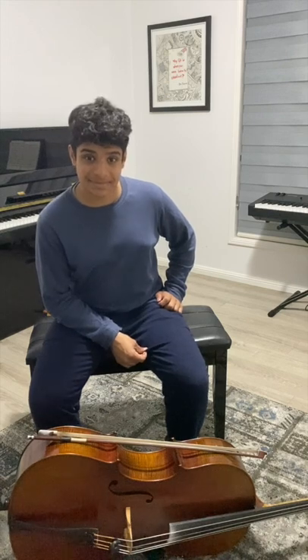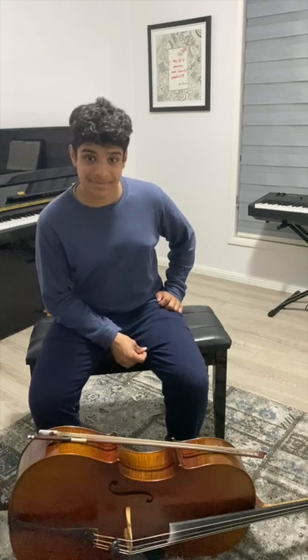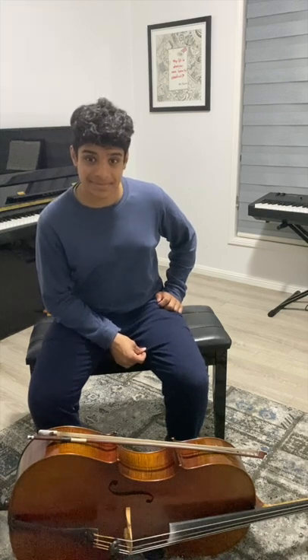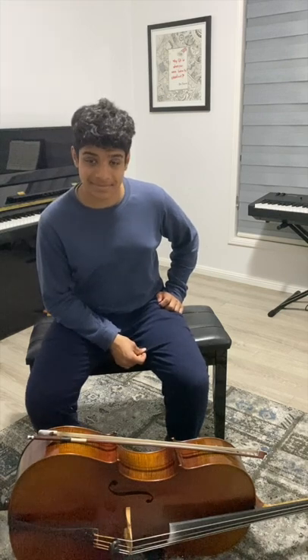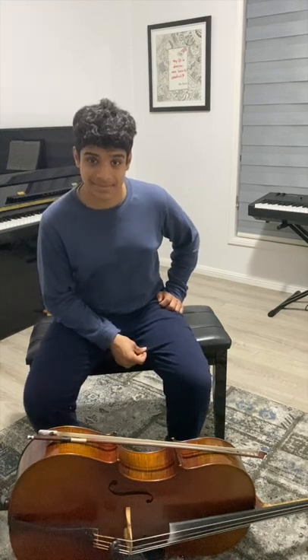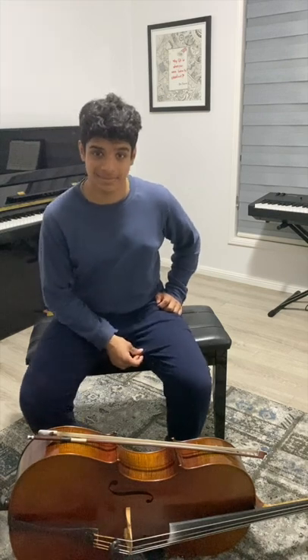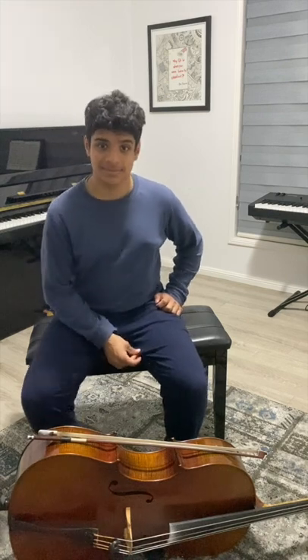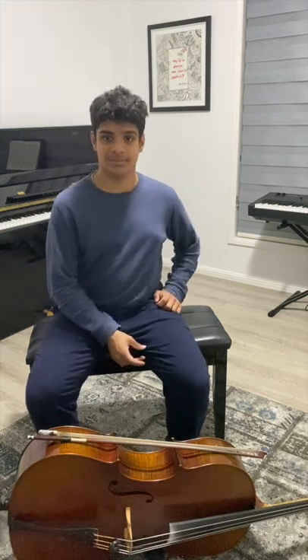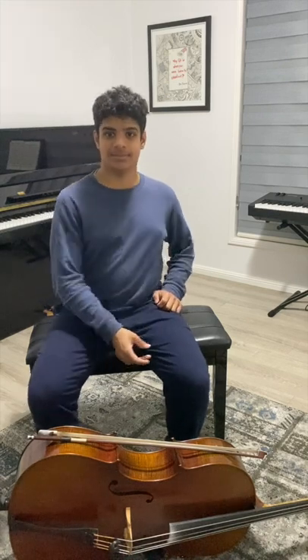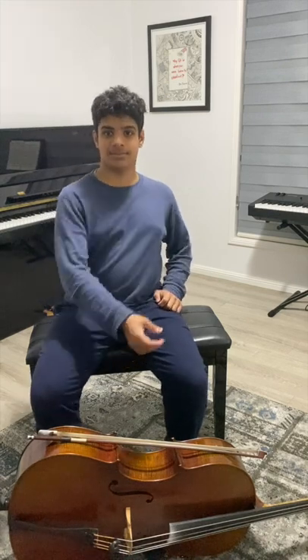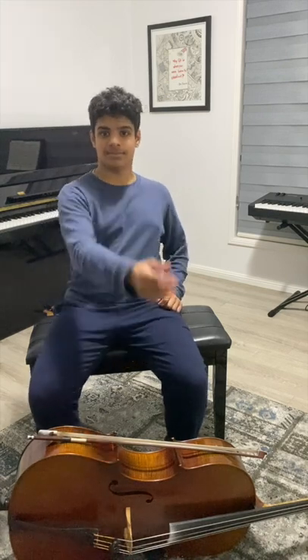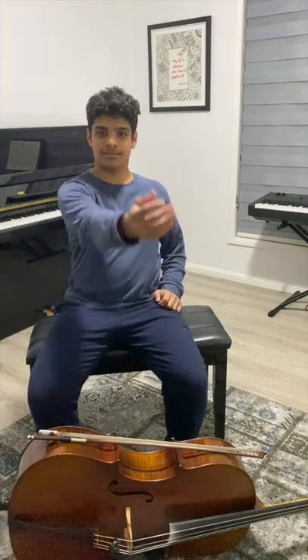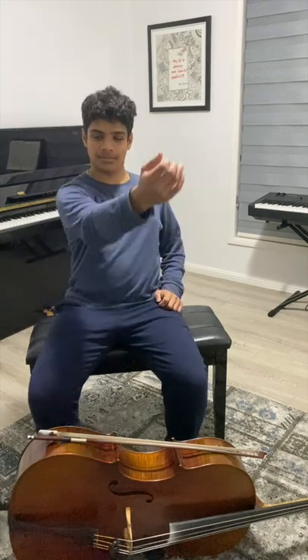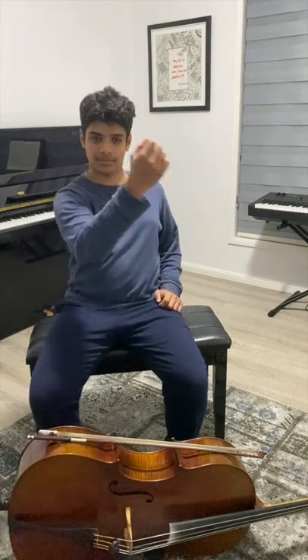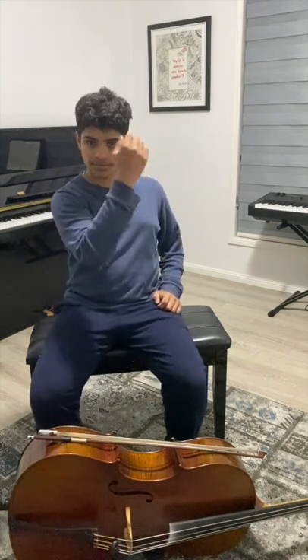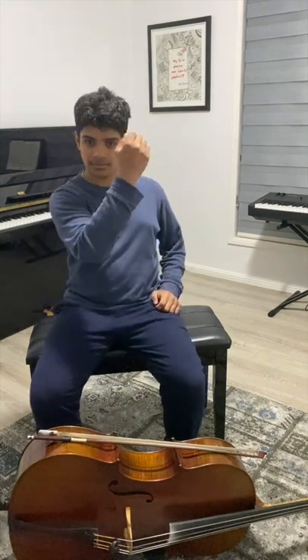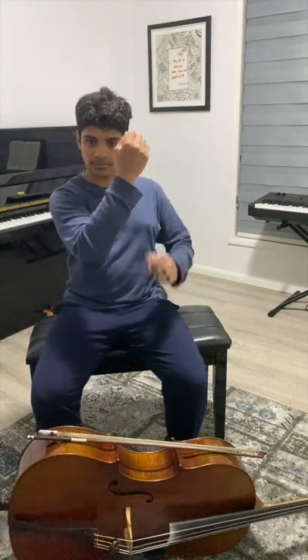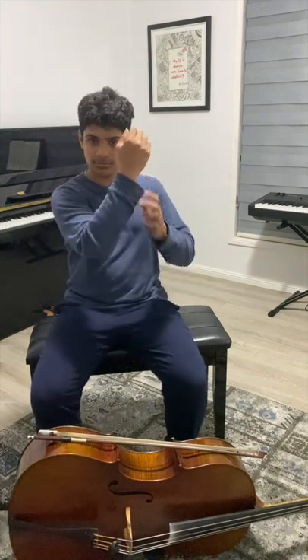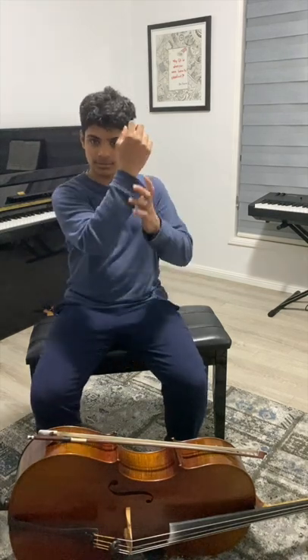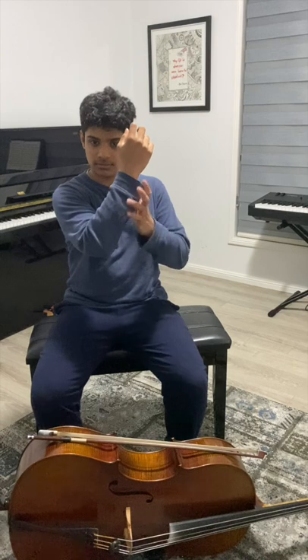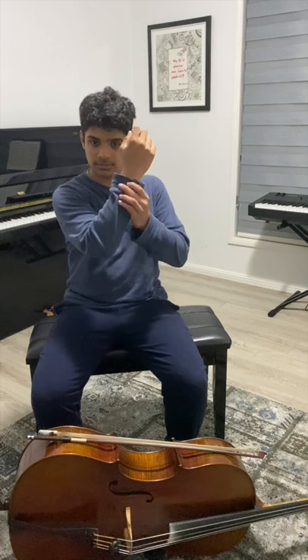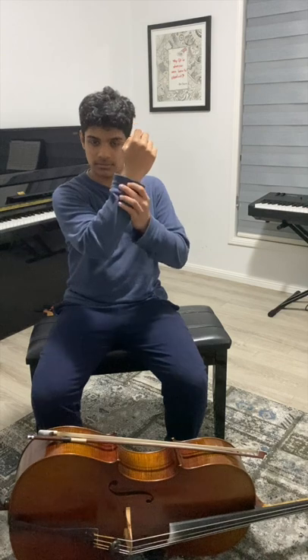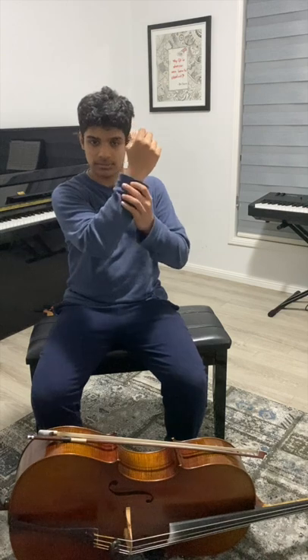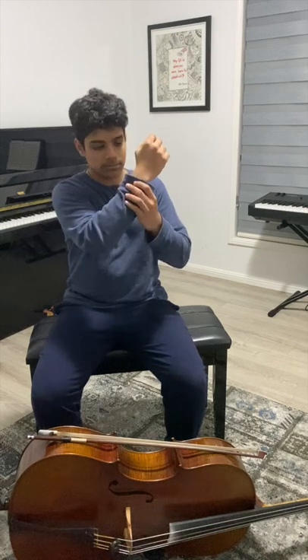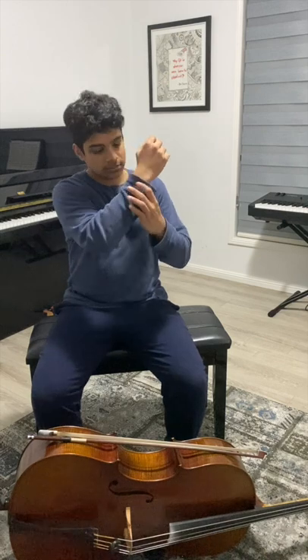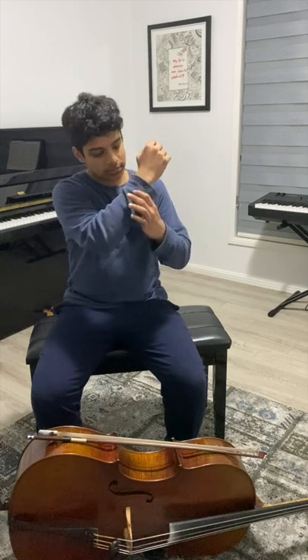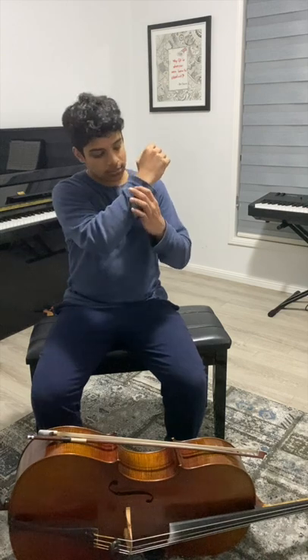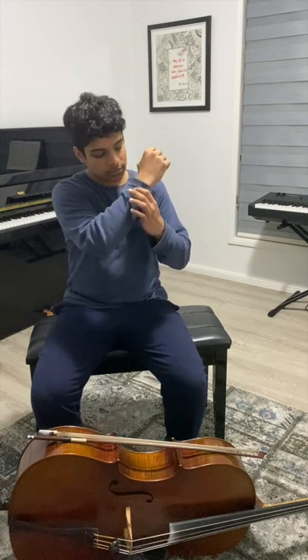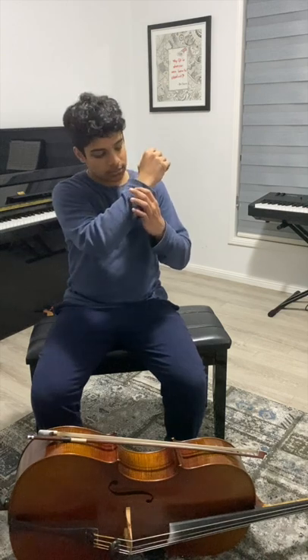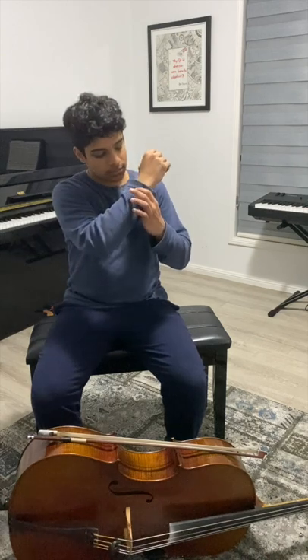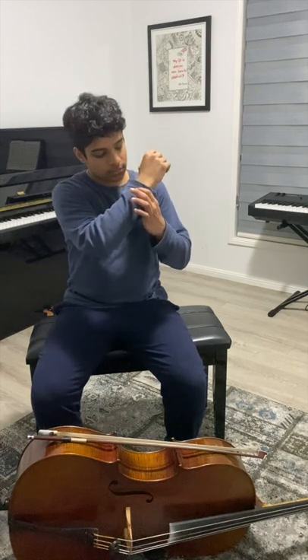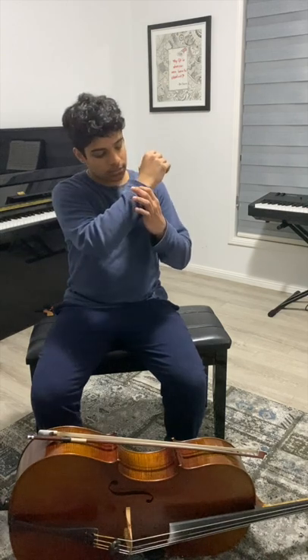Step 1. Position your right arm like so in front of your face. Take your left hand and place it as you would on the cello fretboard.